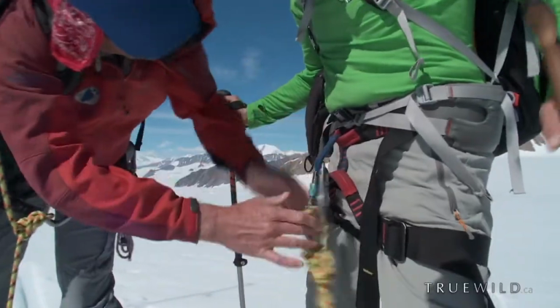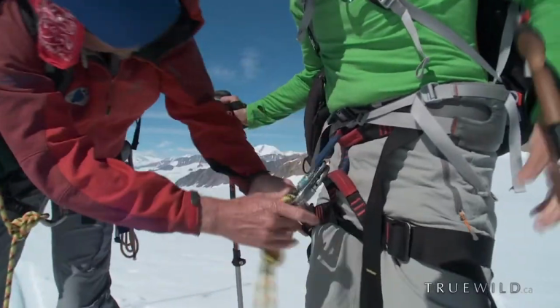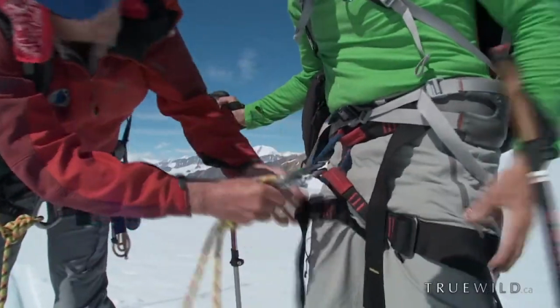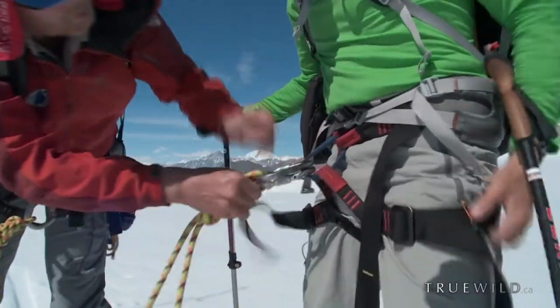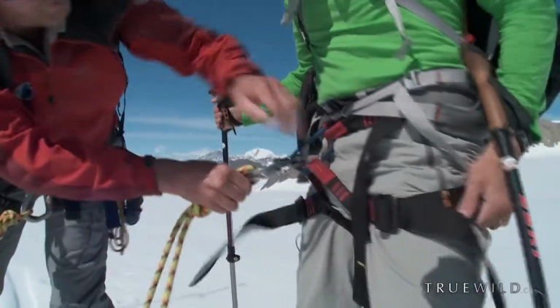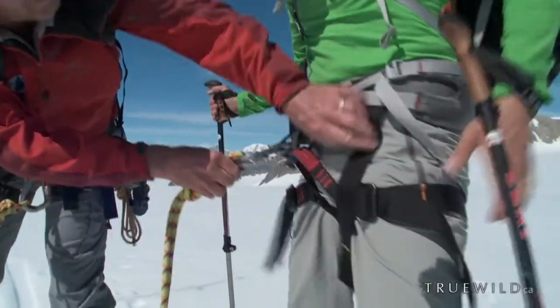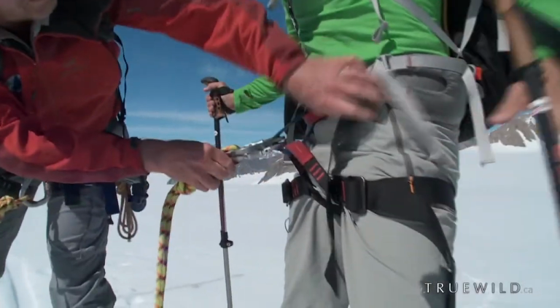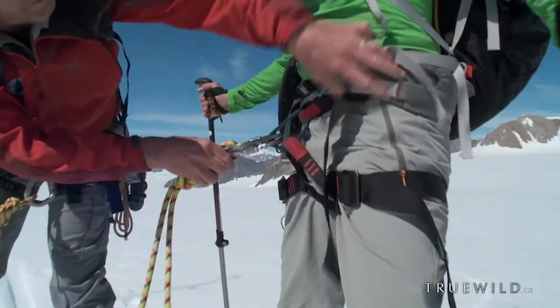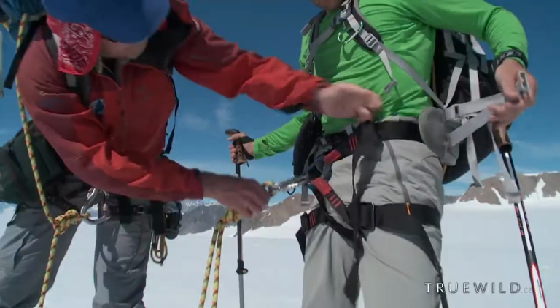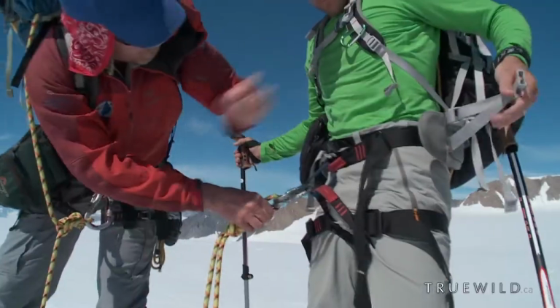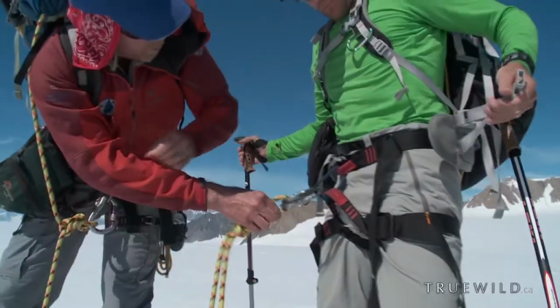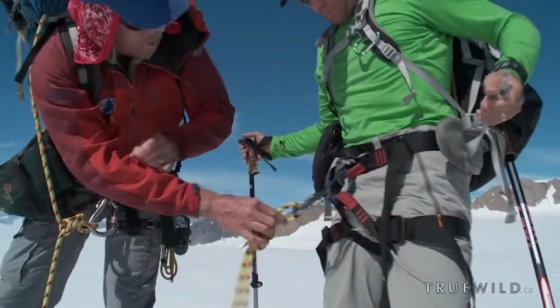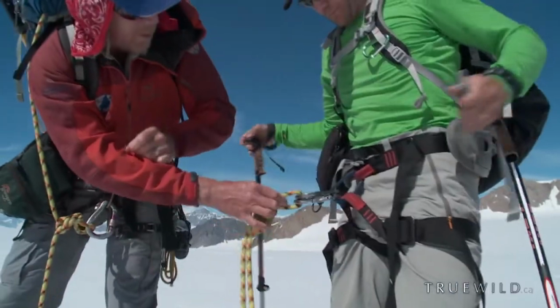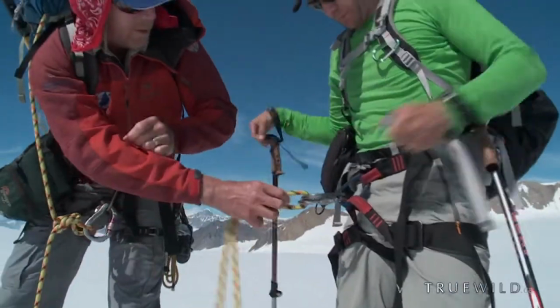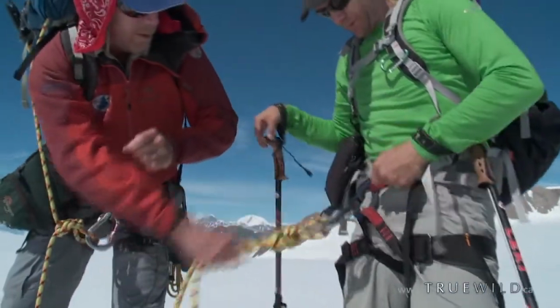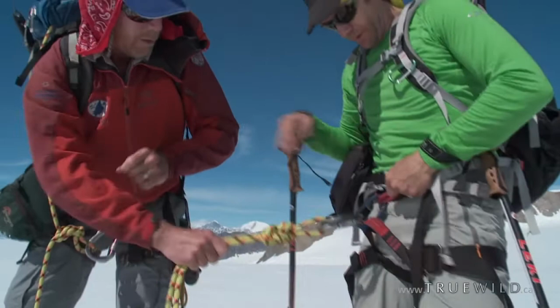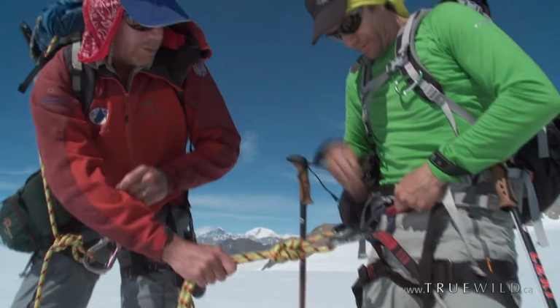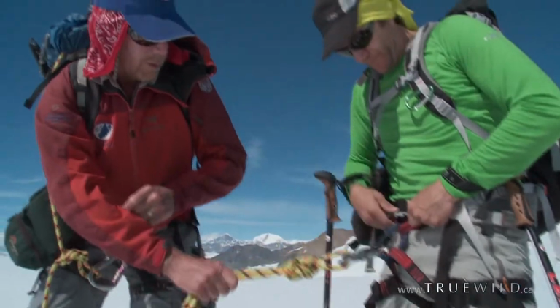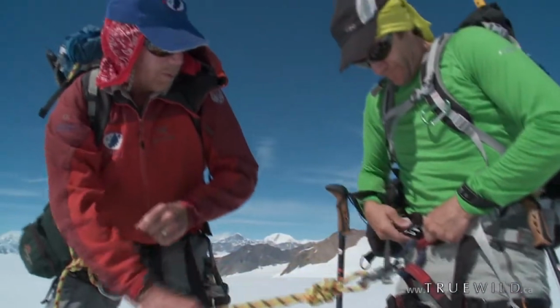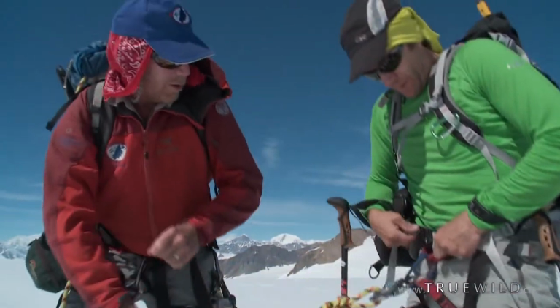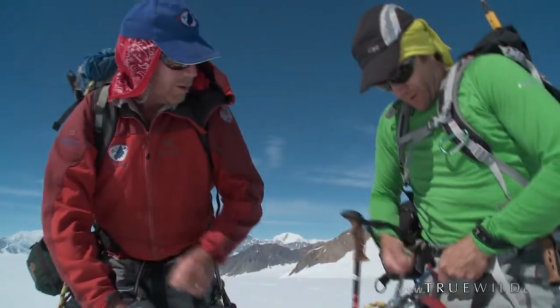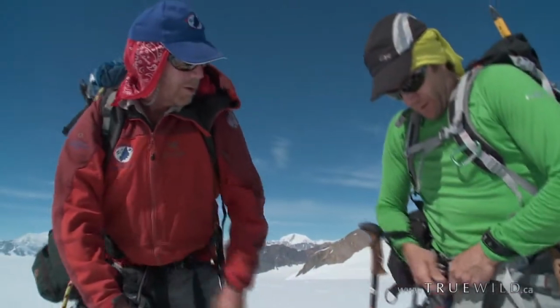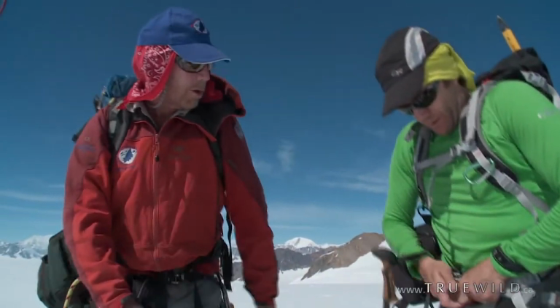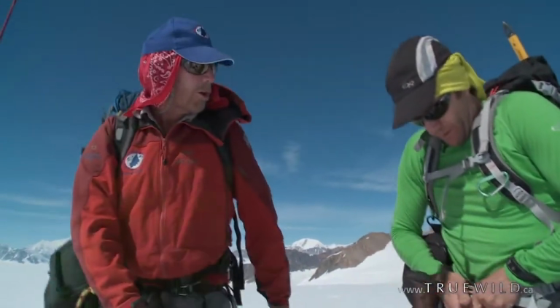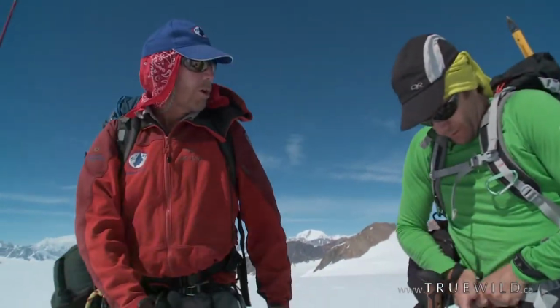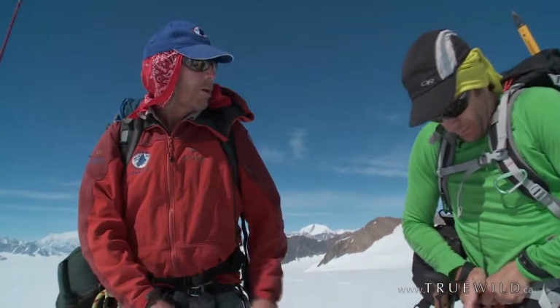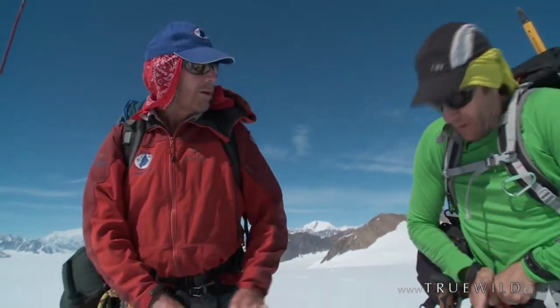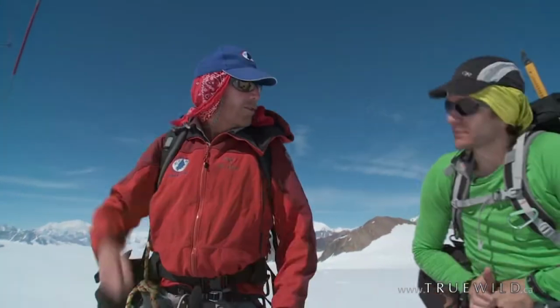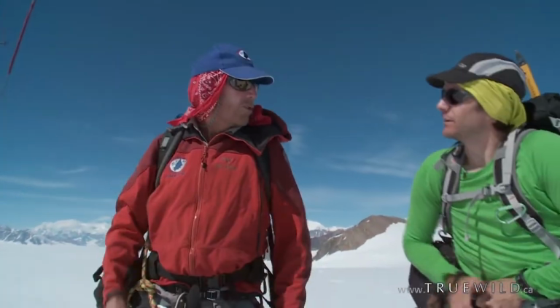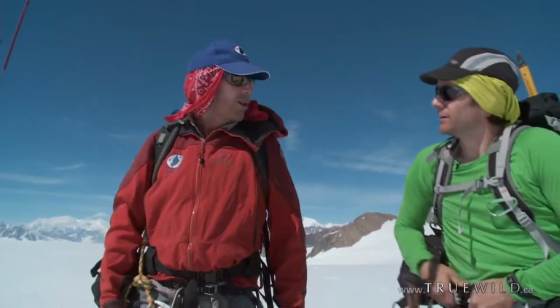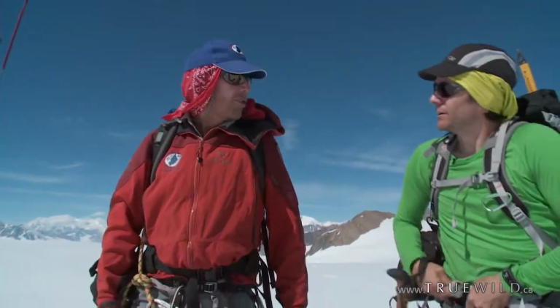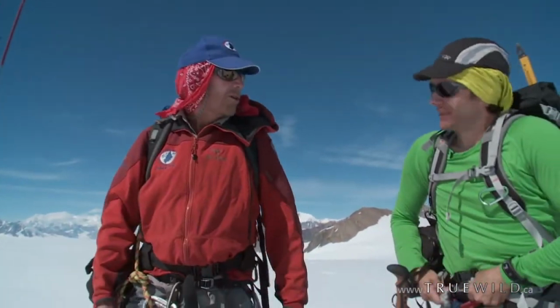Buckles are backed up. Perfect. All right, zero double check — we're good to go. Let's go tag a summit.